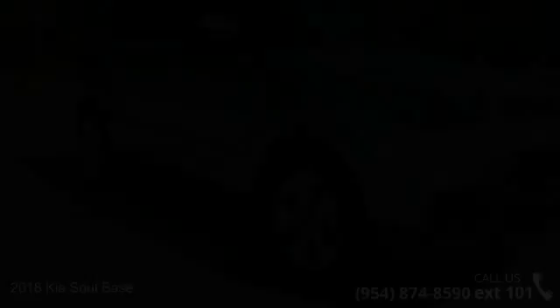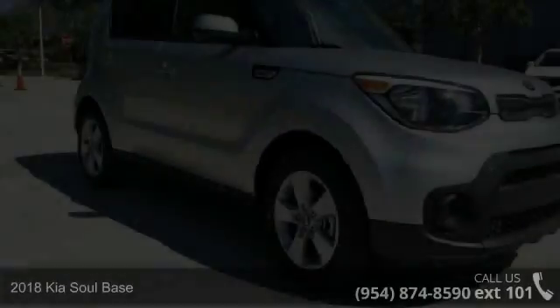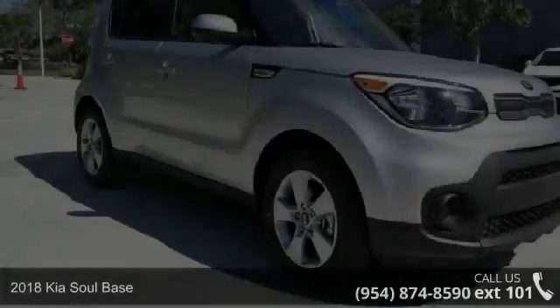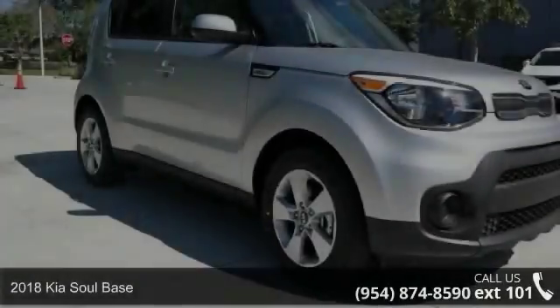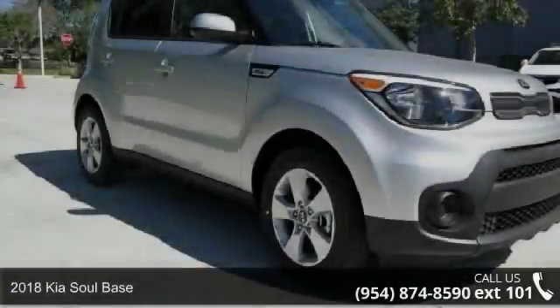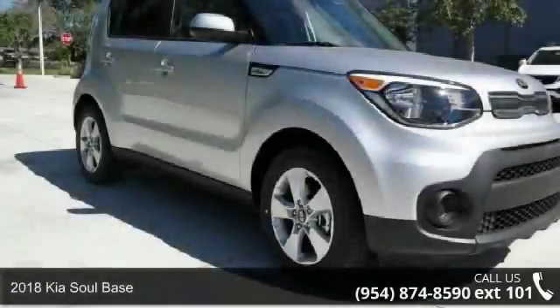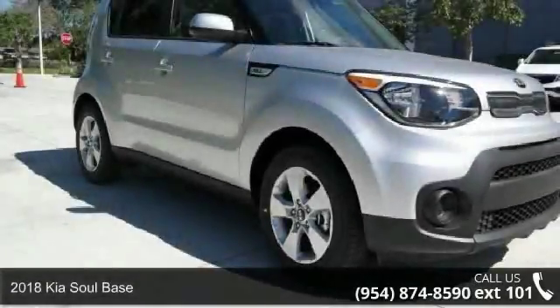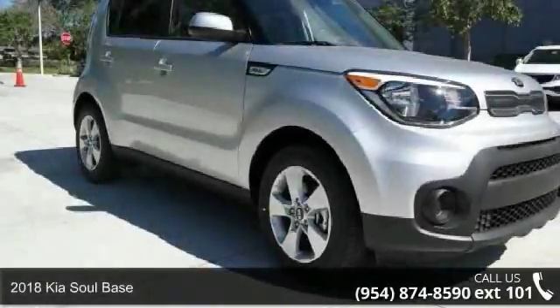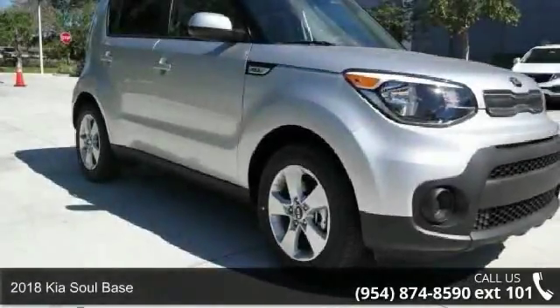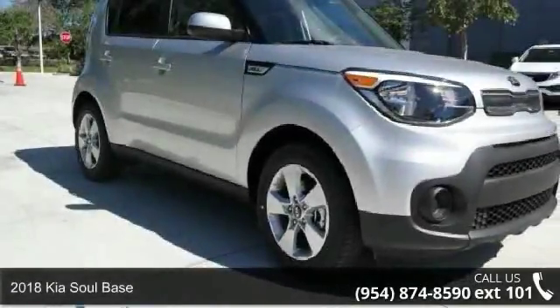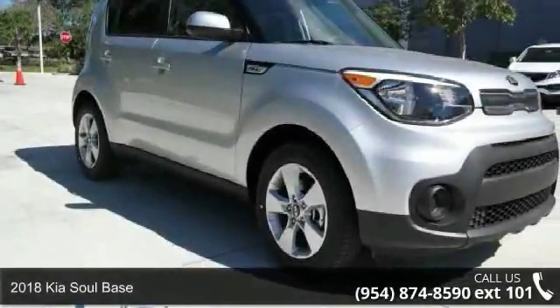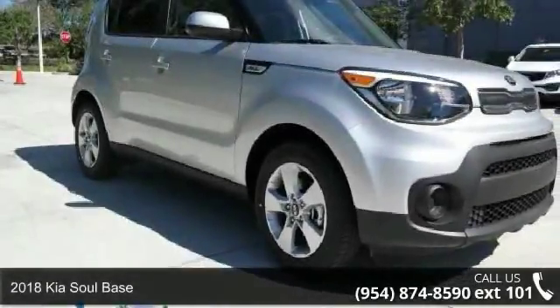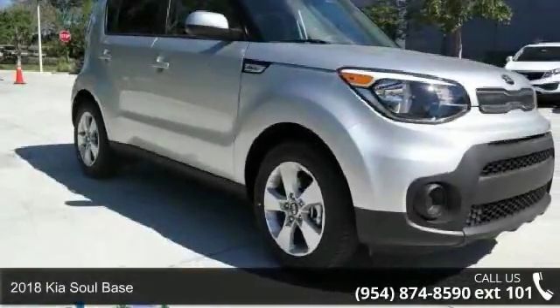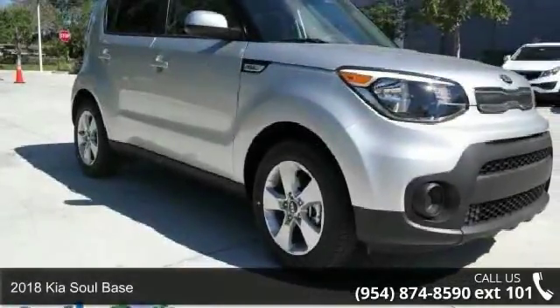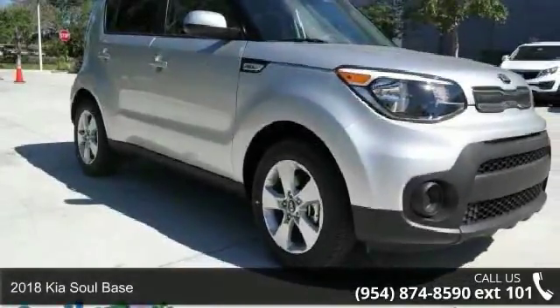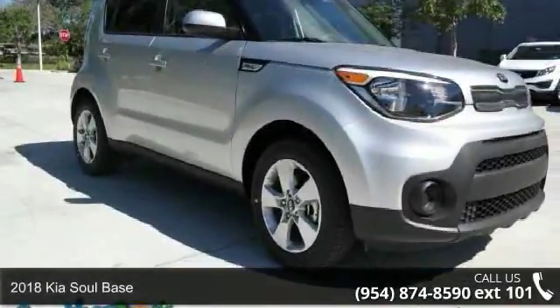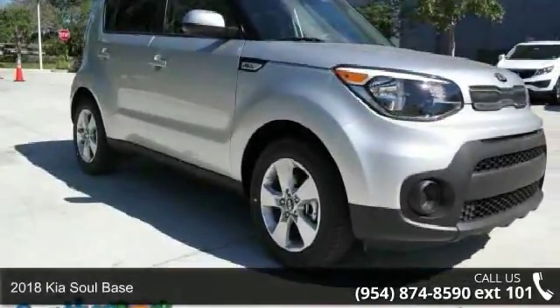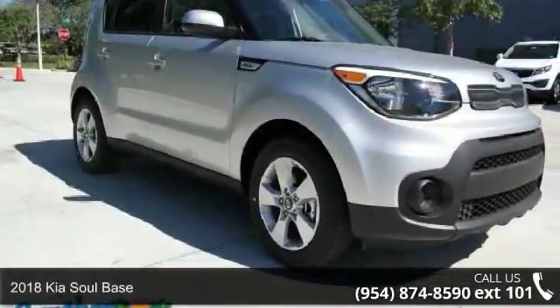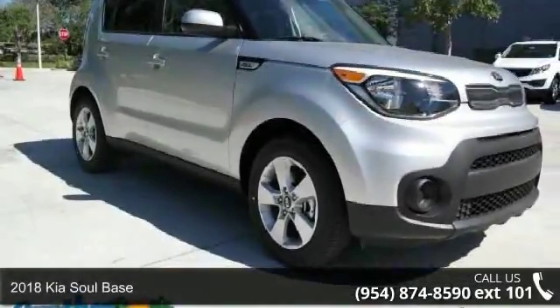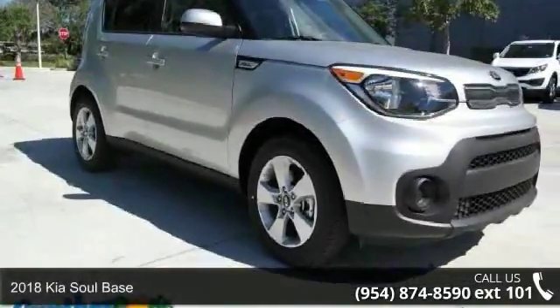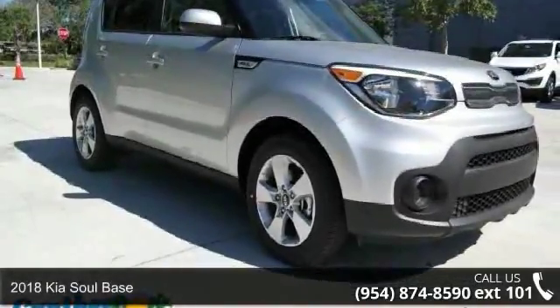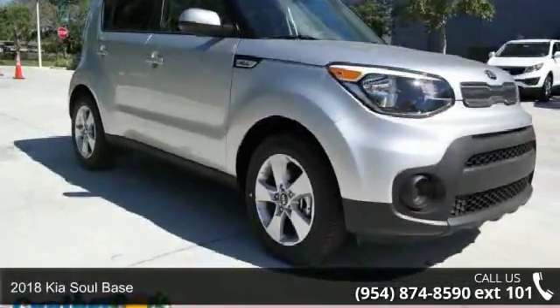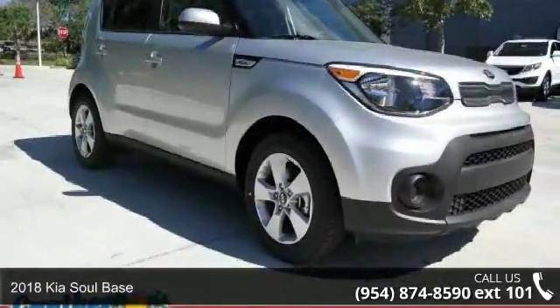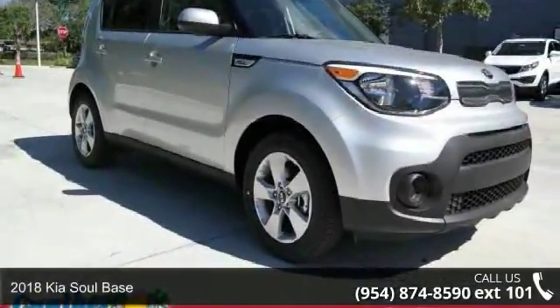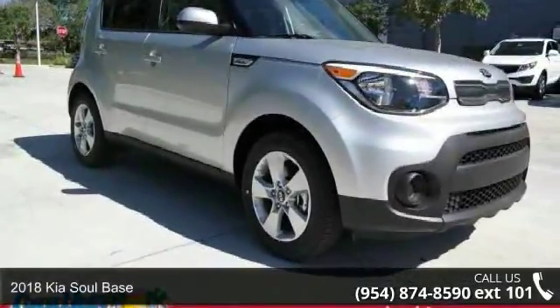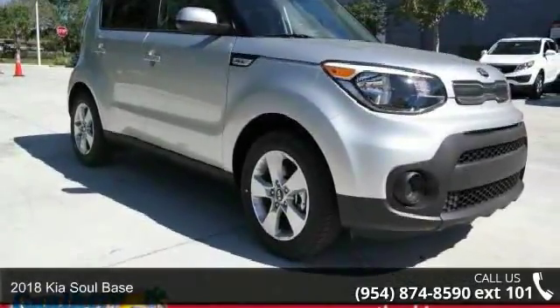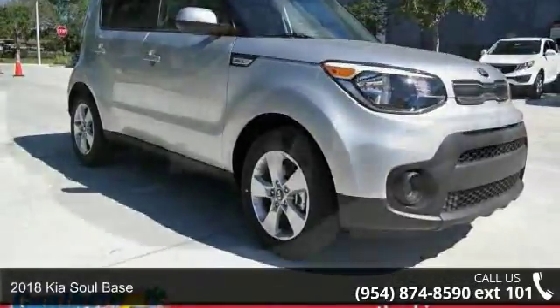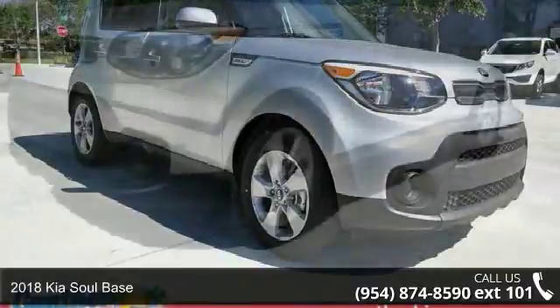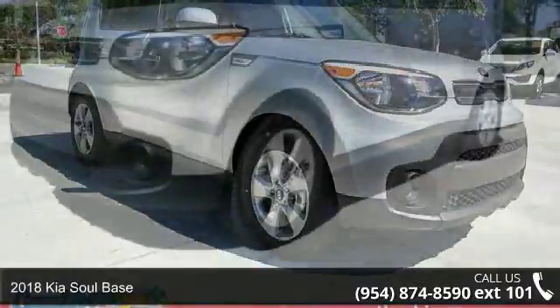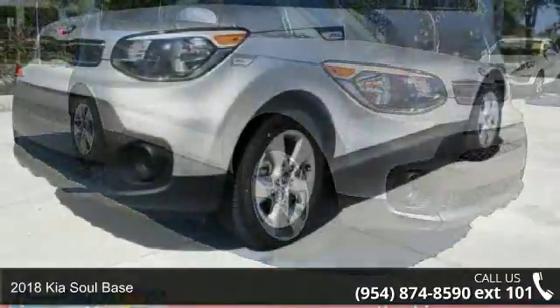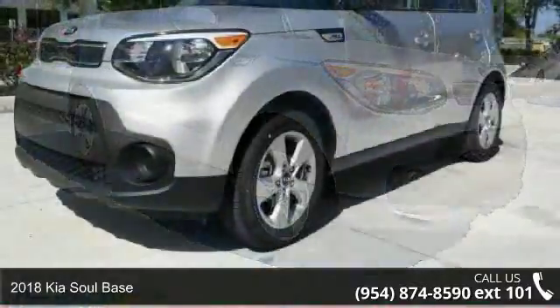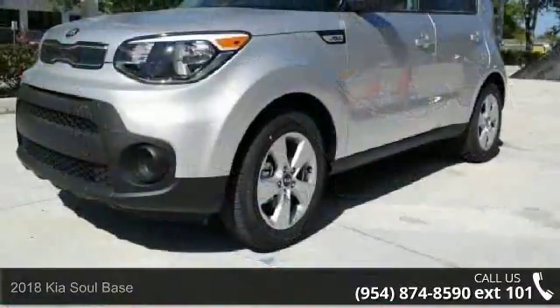Check out this 2018 Kia Soul base. This may be the set of wheels you've been looking for.